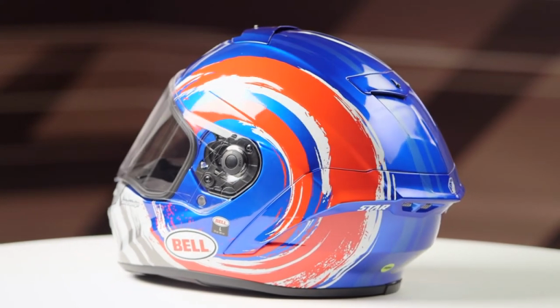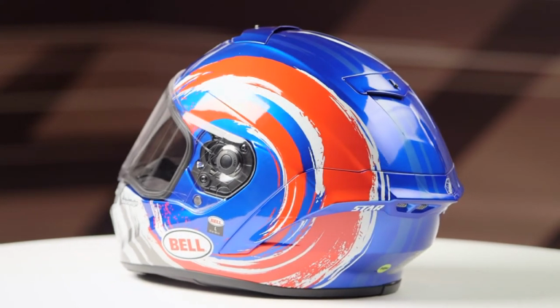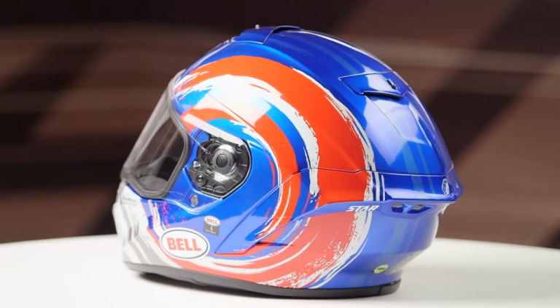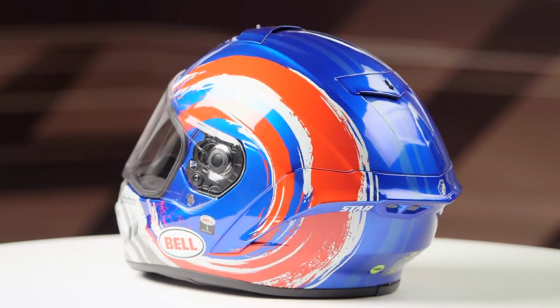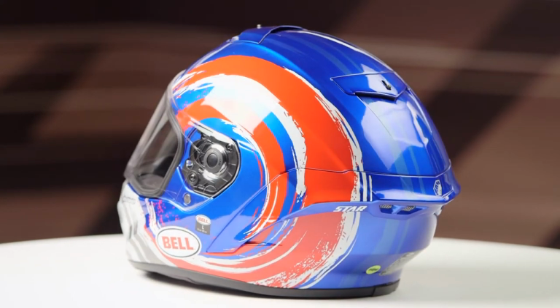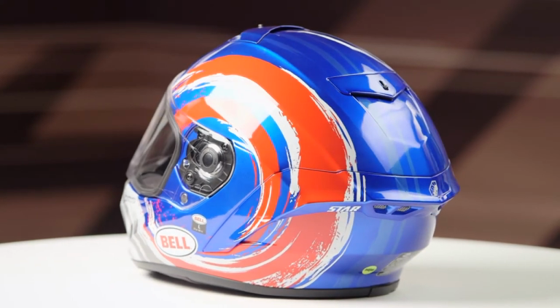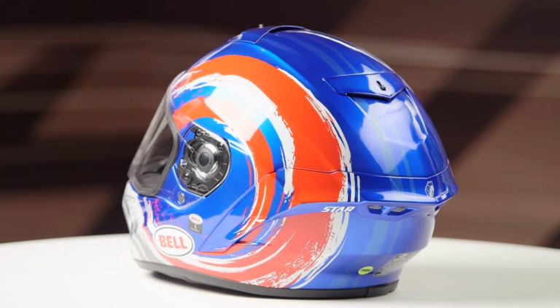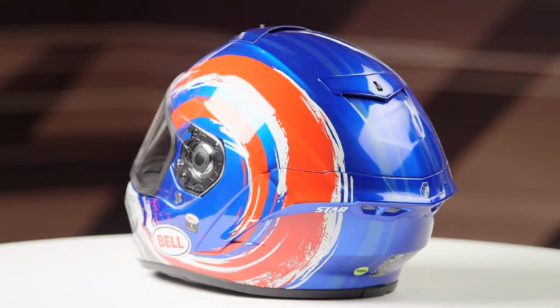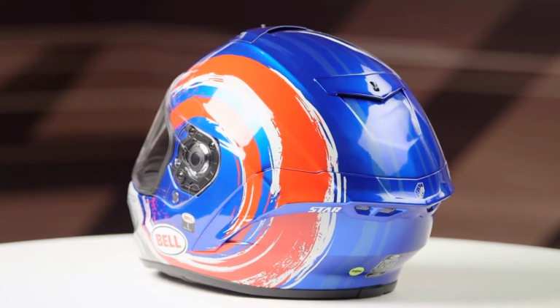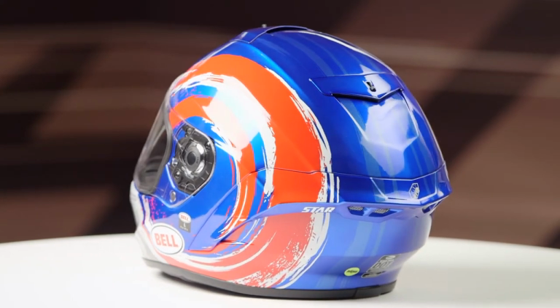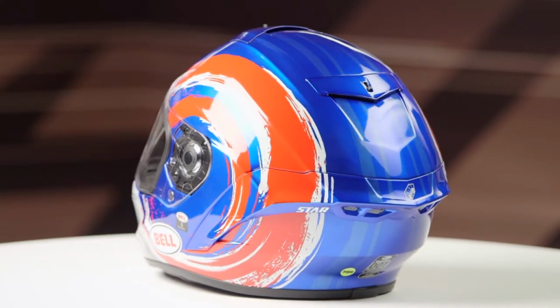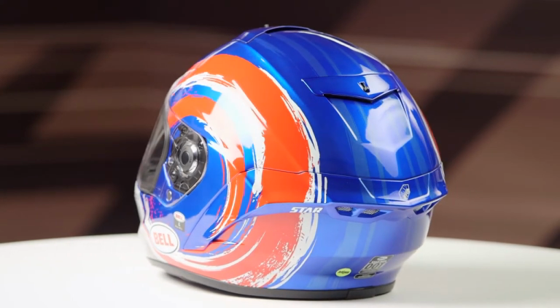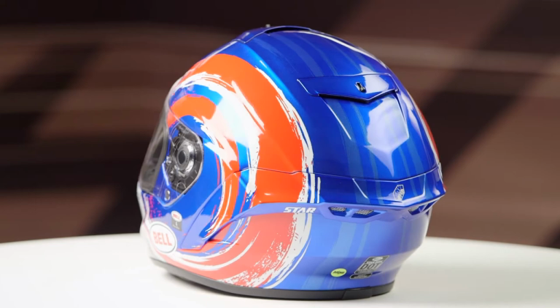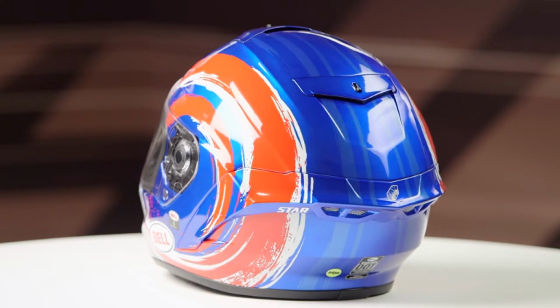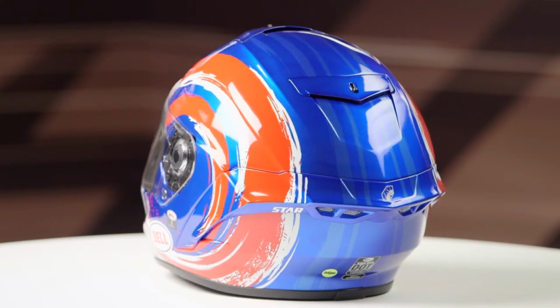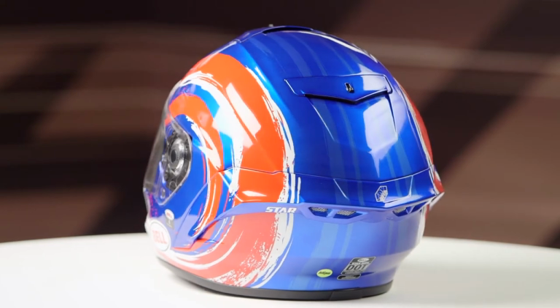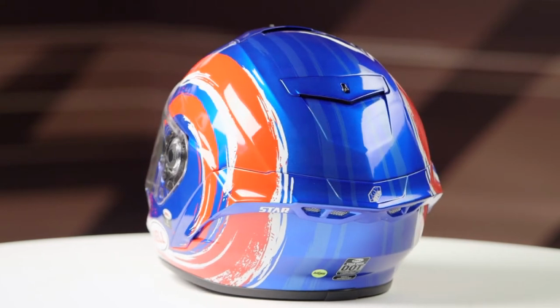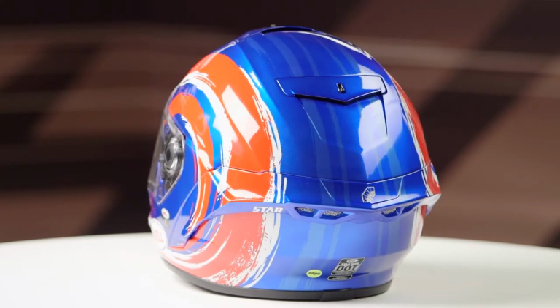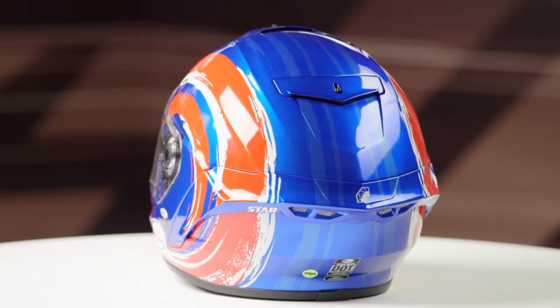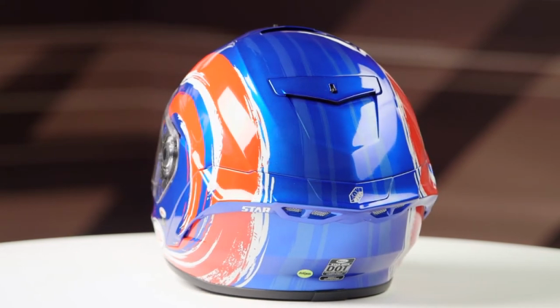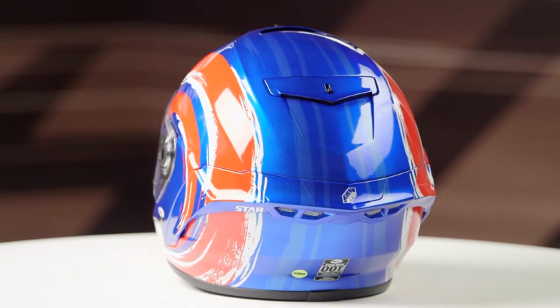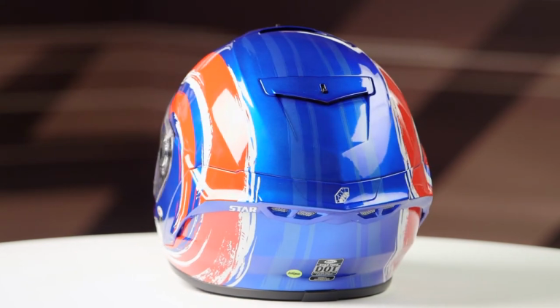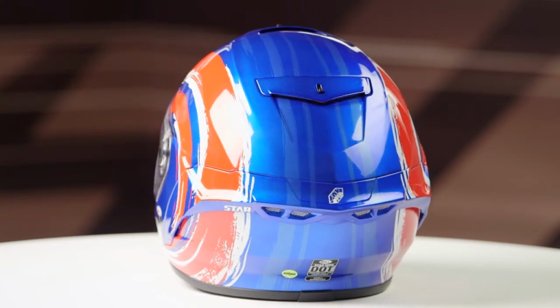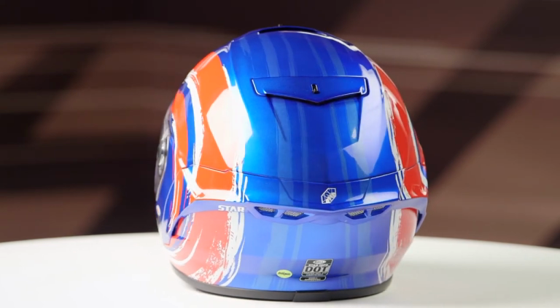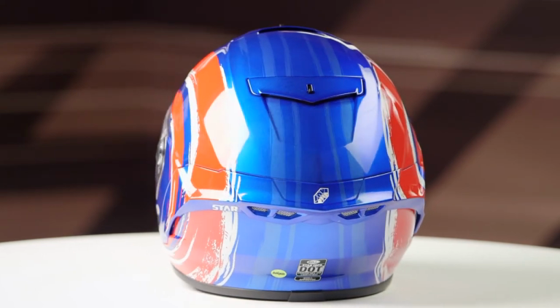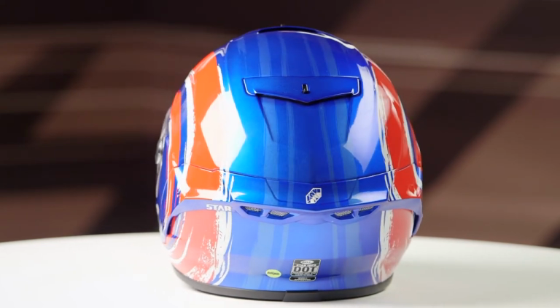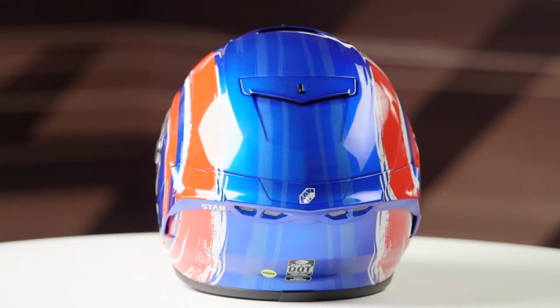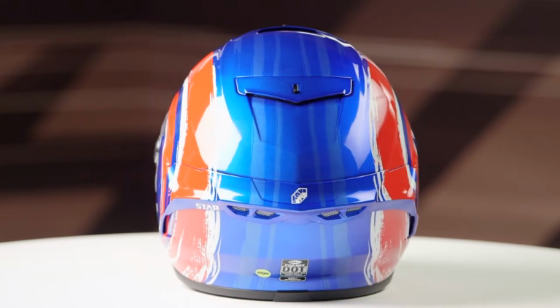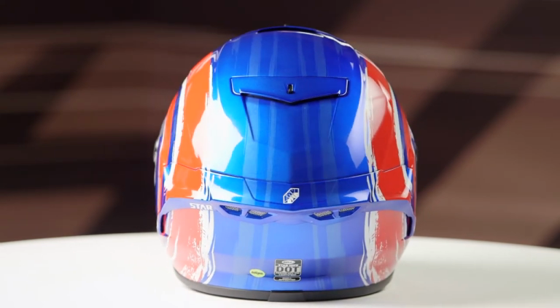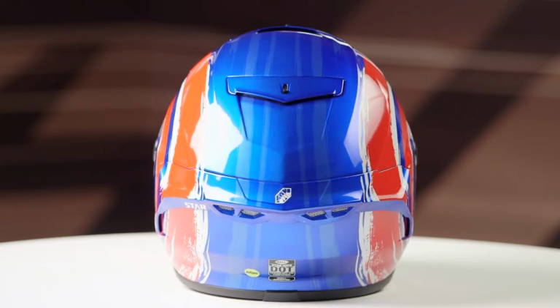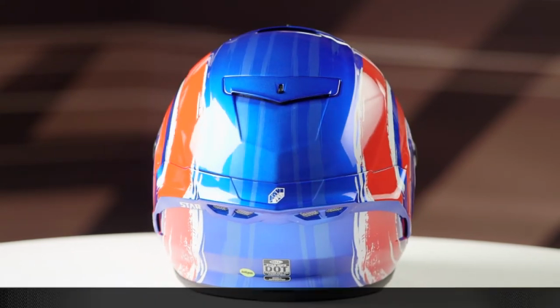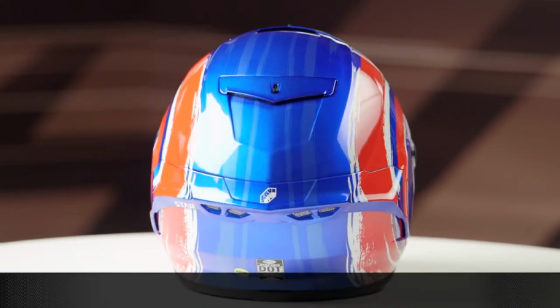This graphic is available in one color, and that is the blue, red, and silver color that you're going to see on the table, with one clear face shield in the box.